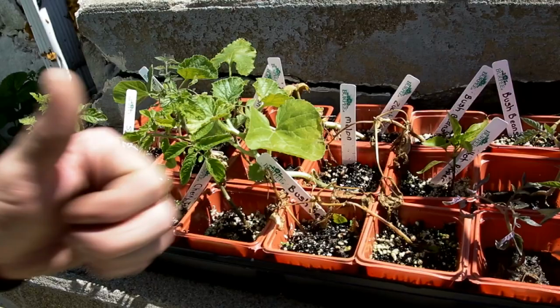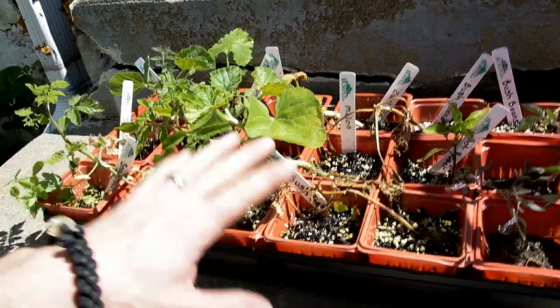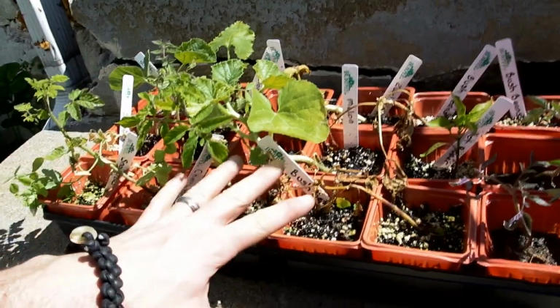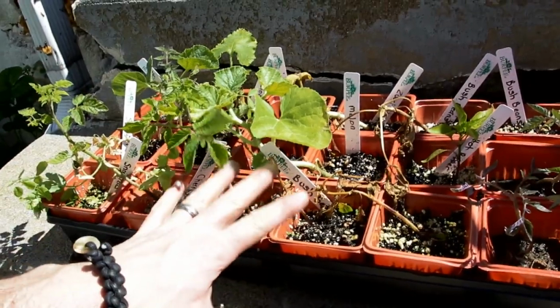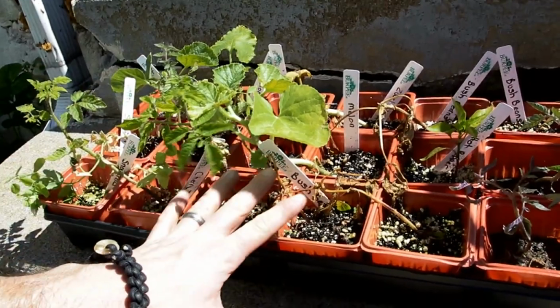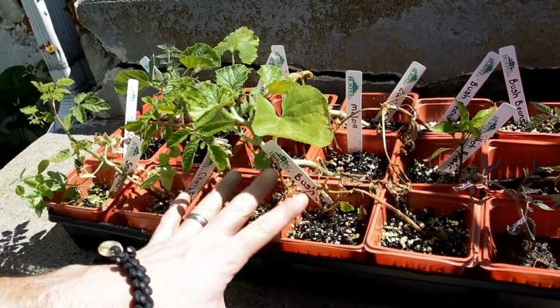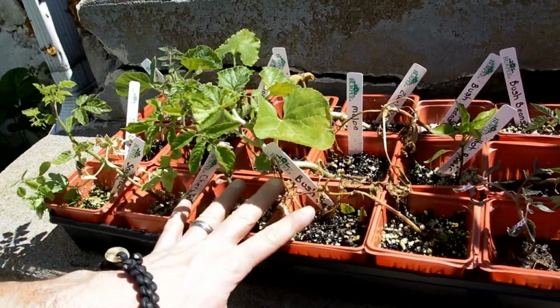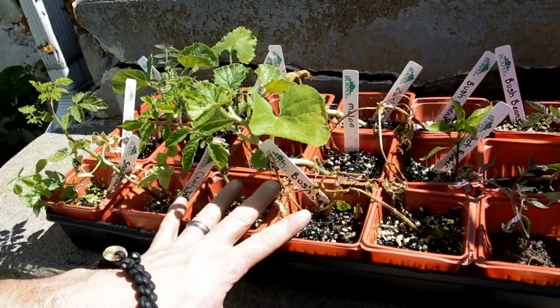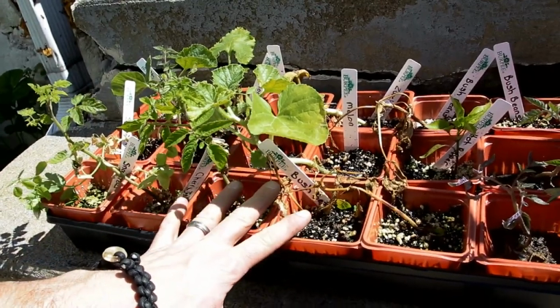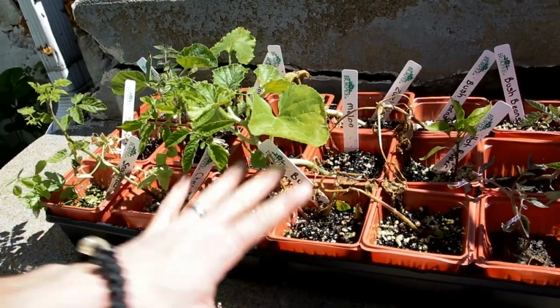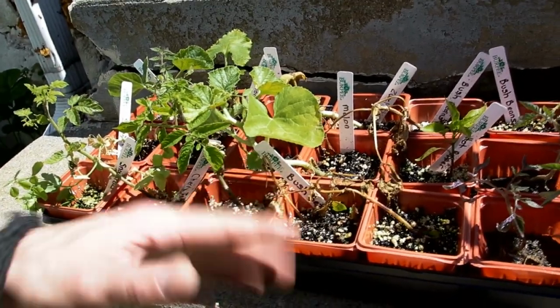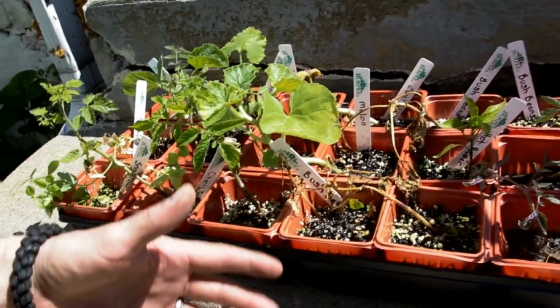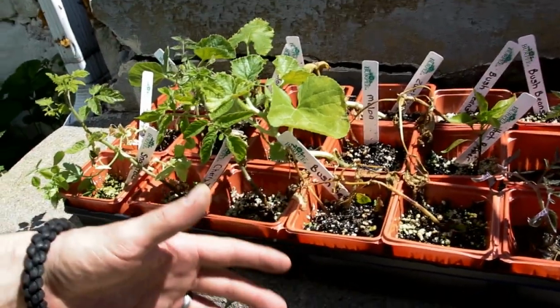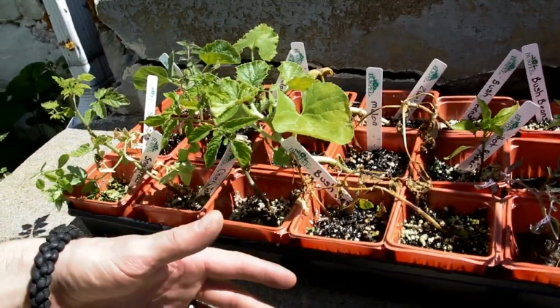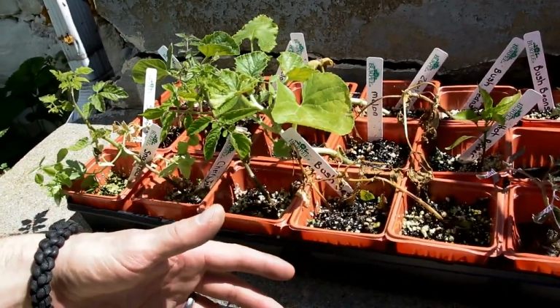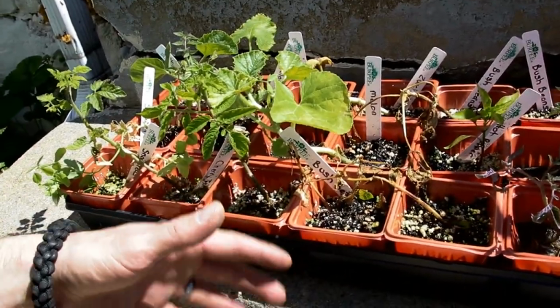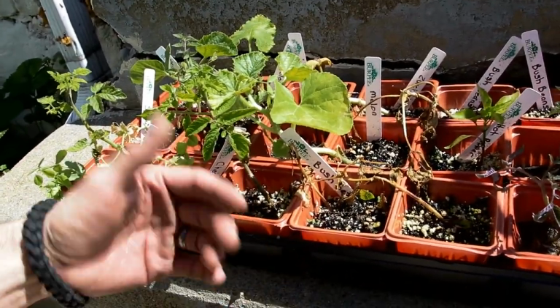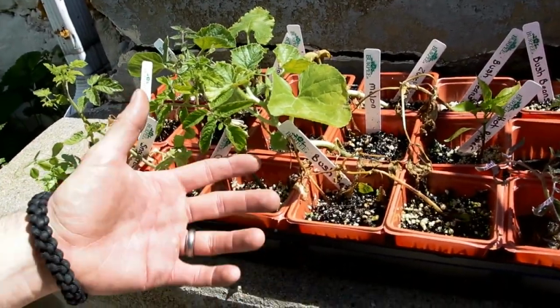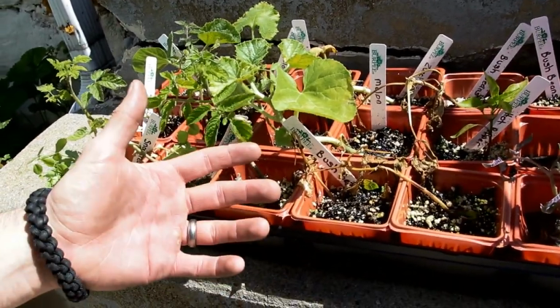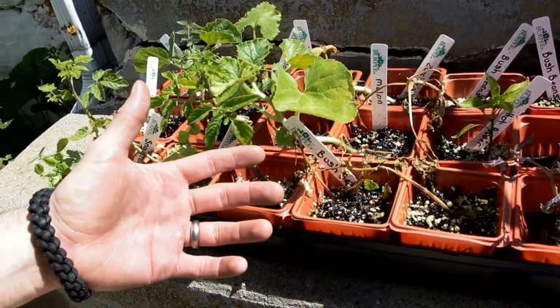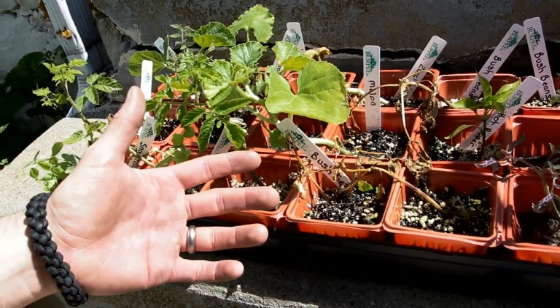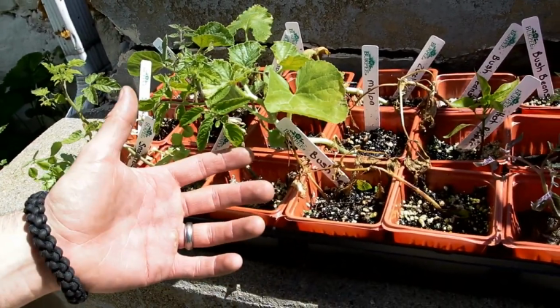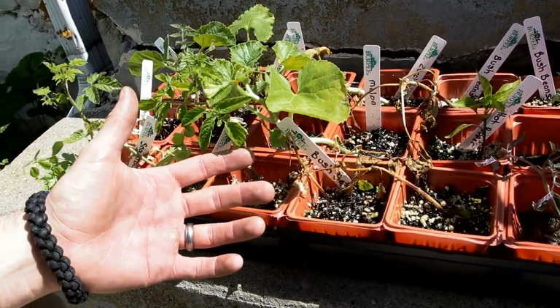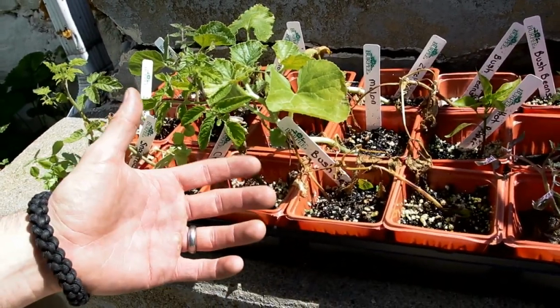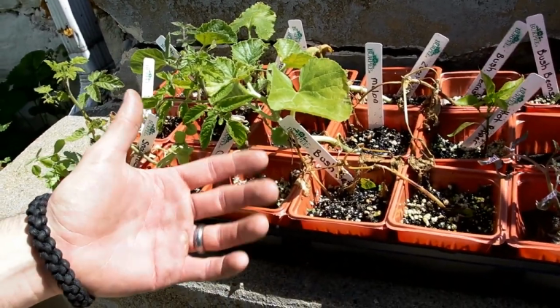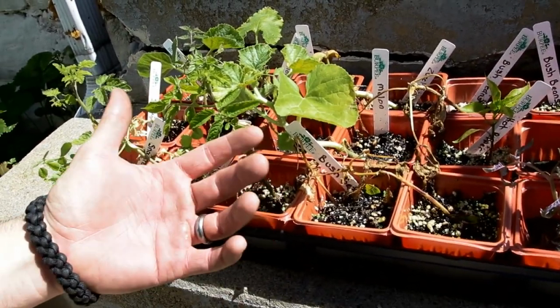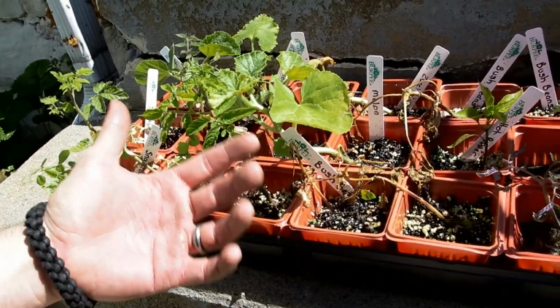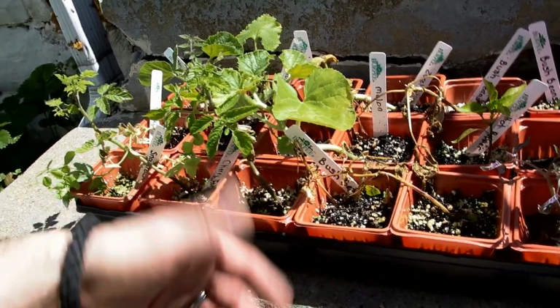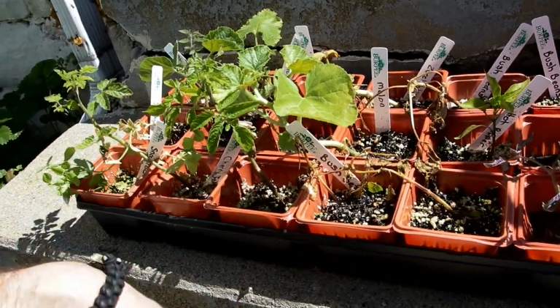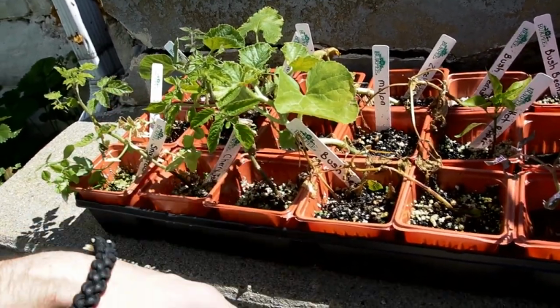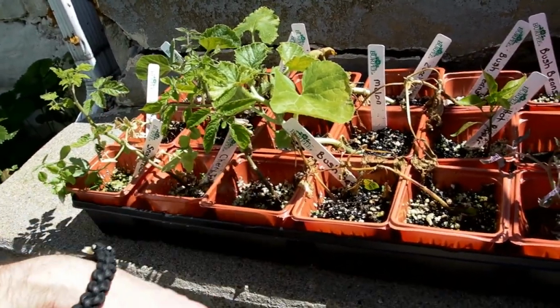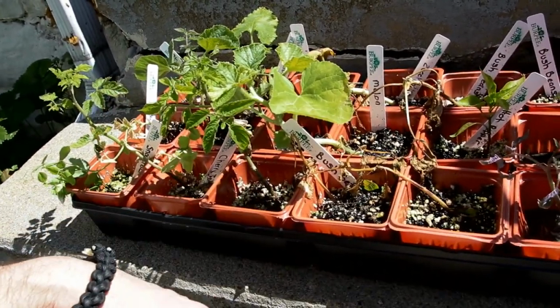Maybe my wife will put these in. I don't really like yard work. She doesn't really like planting, so it's a good combination, right?